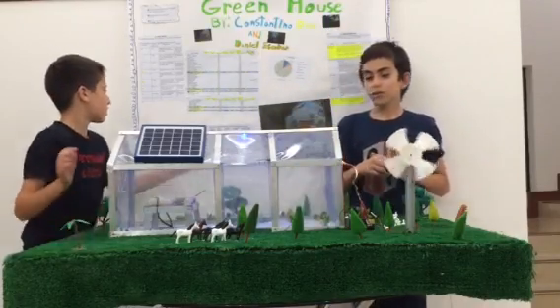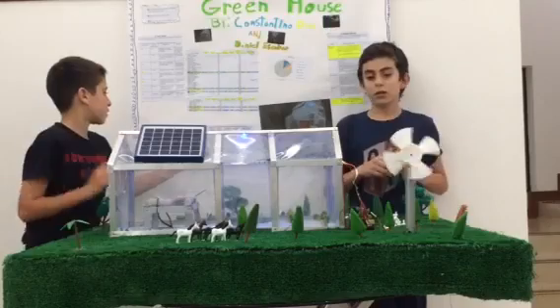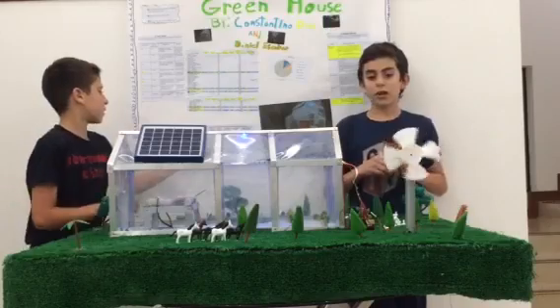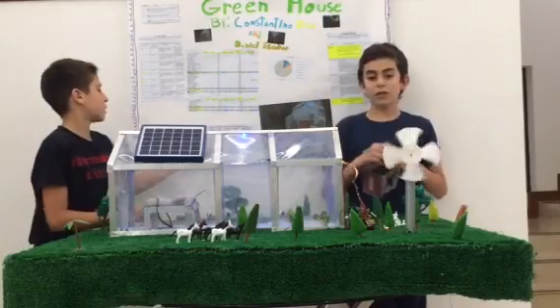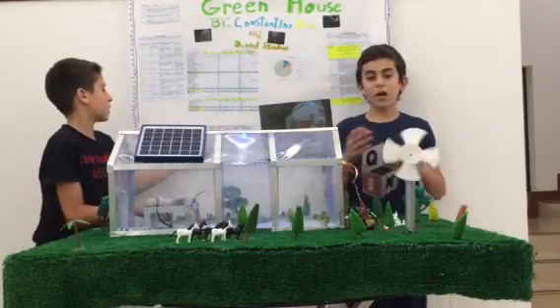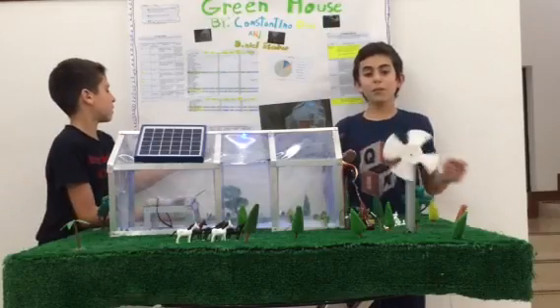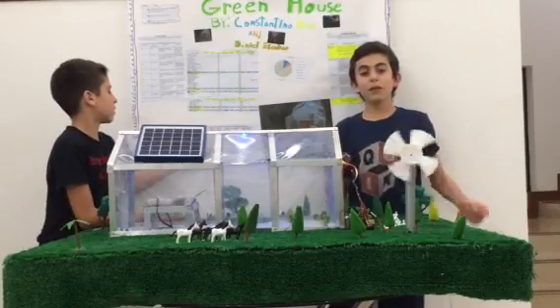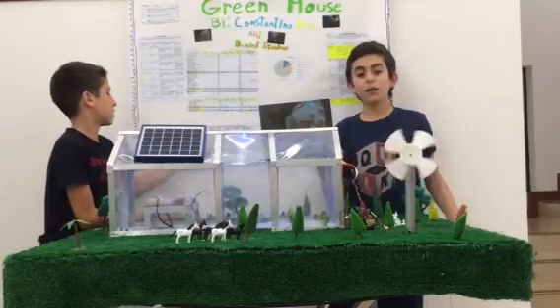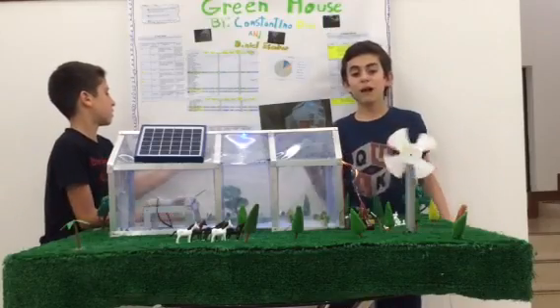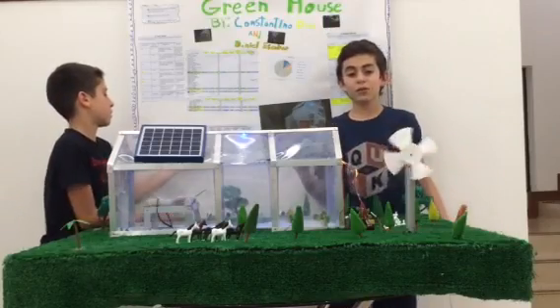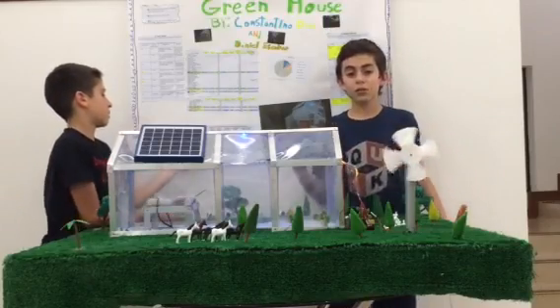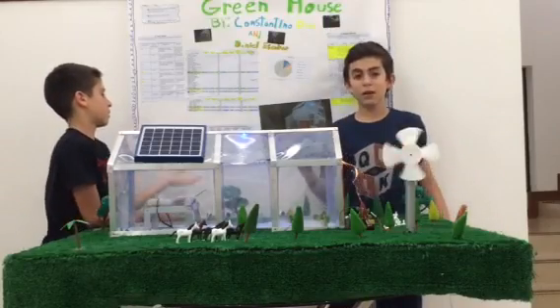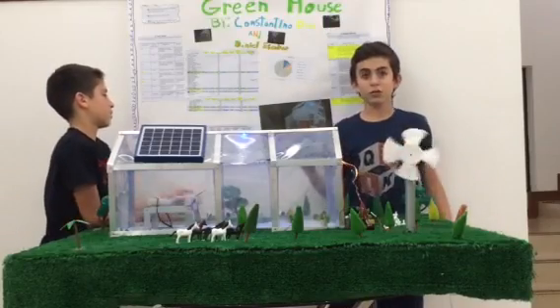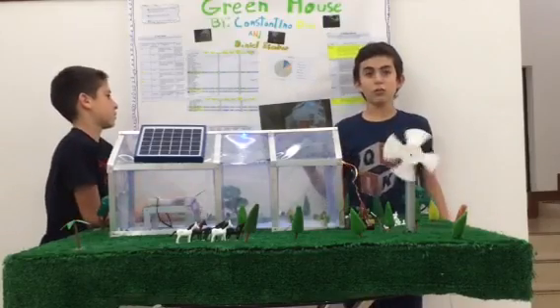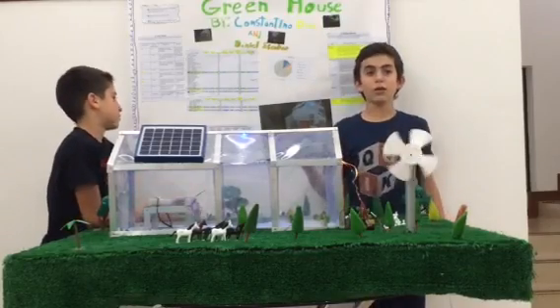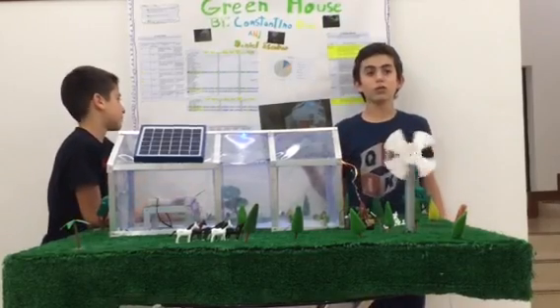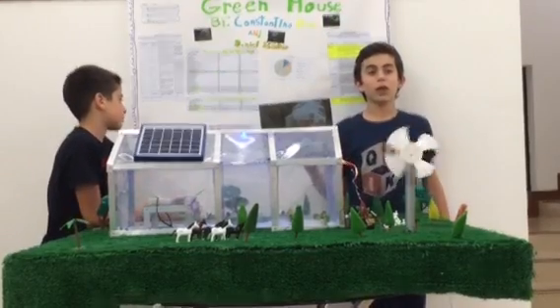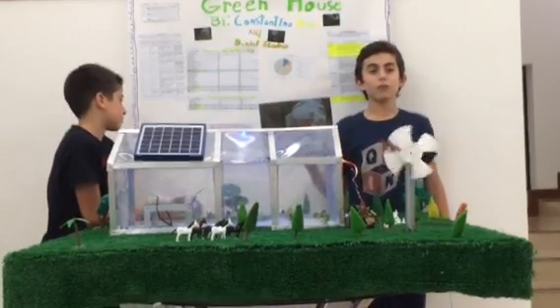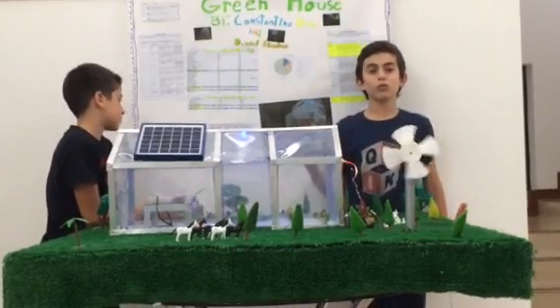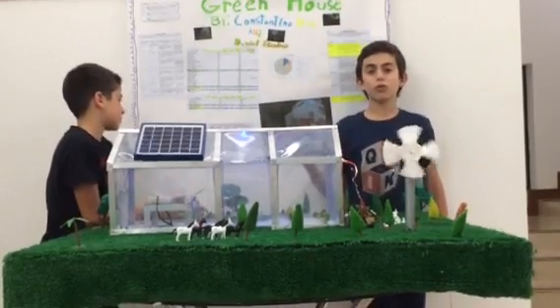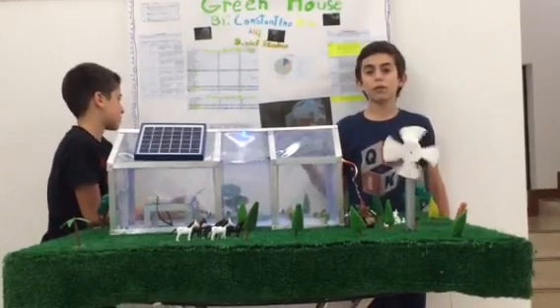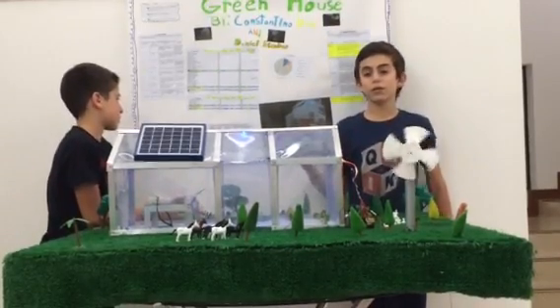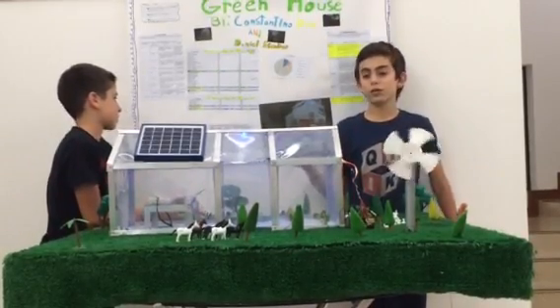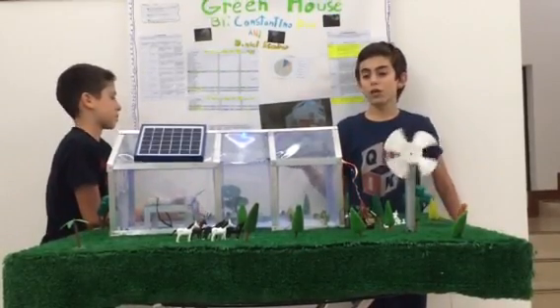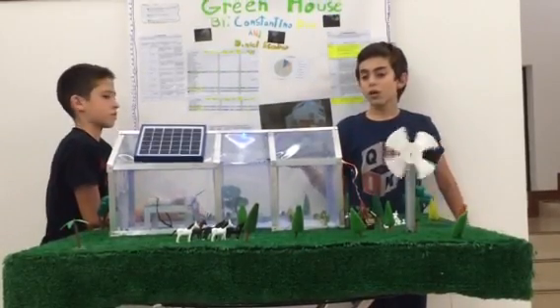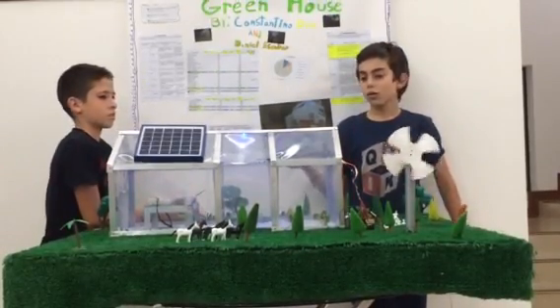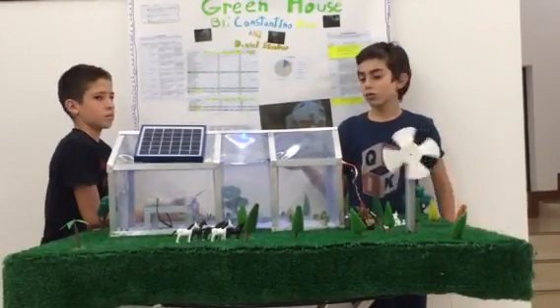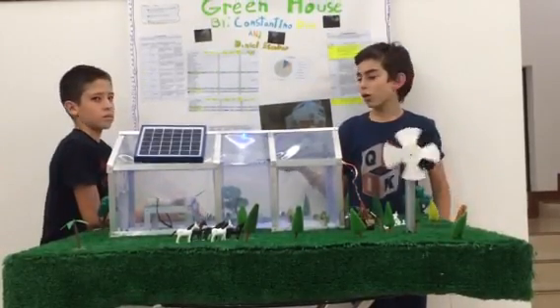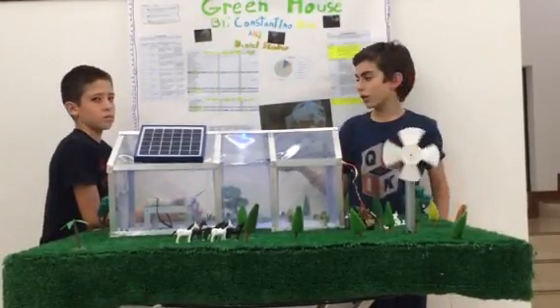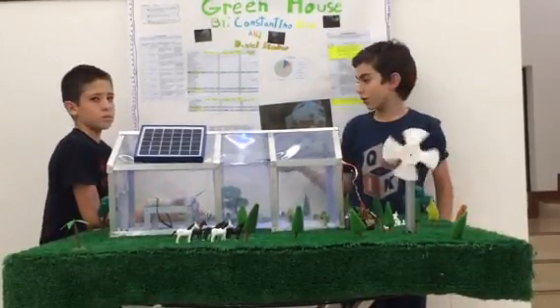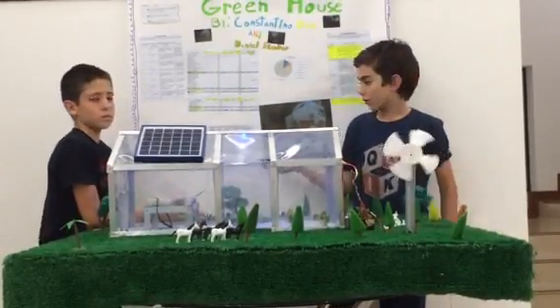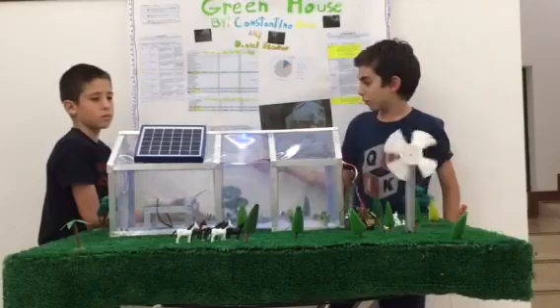The next plant we have is tomatoes, and we also have two square meters to garden them.